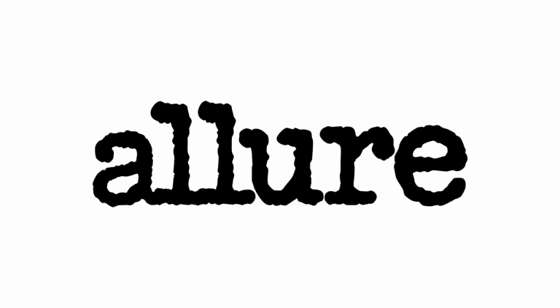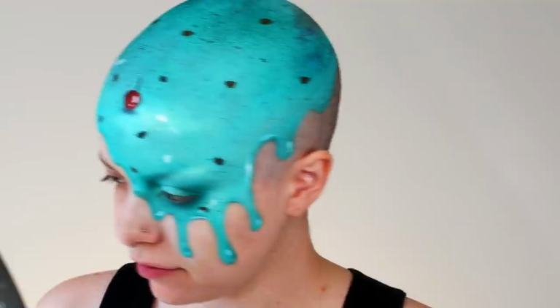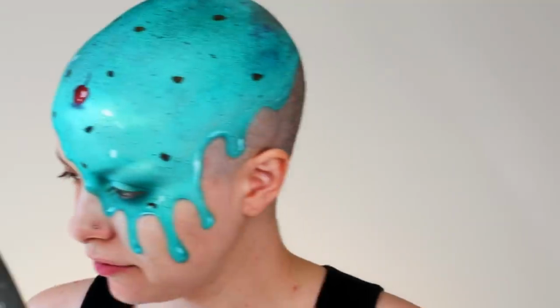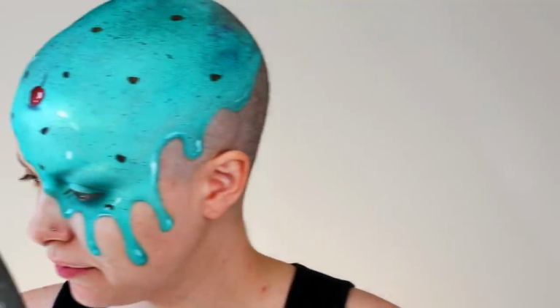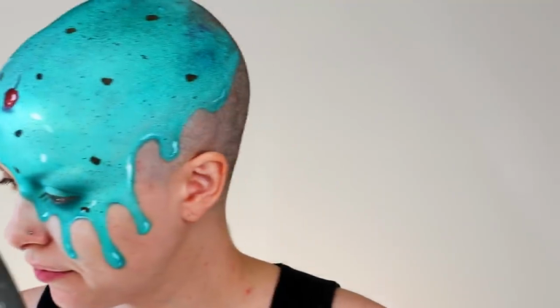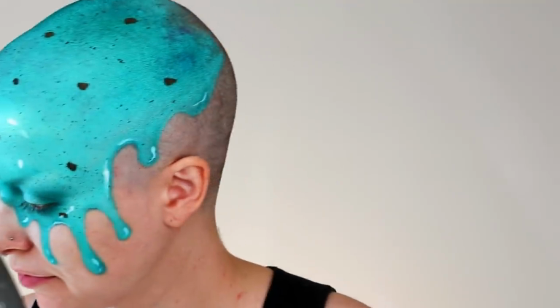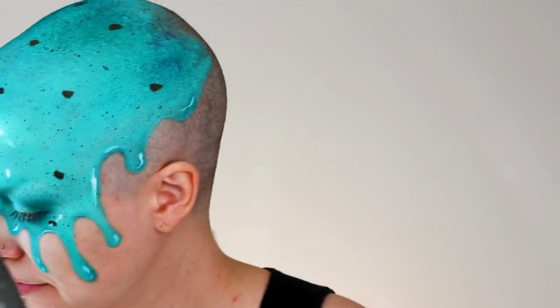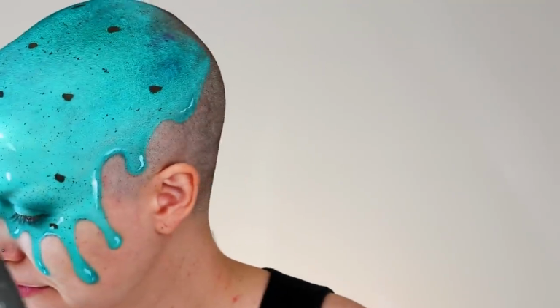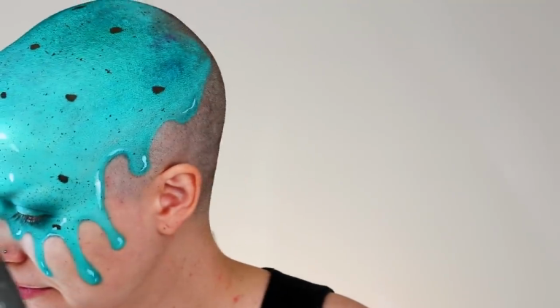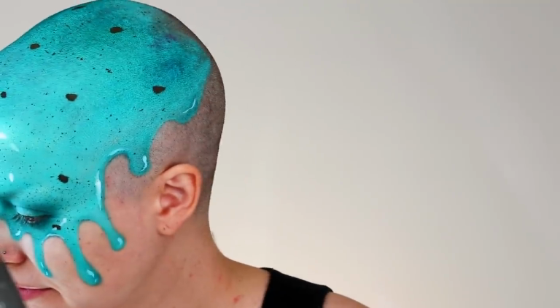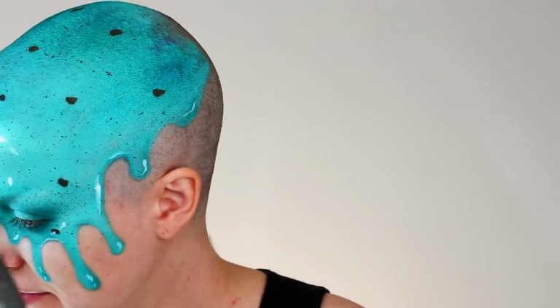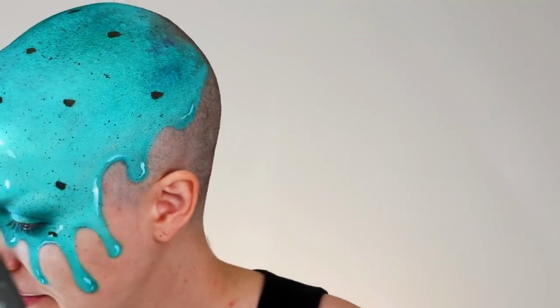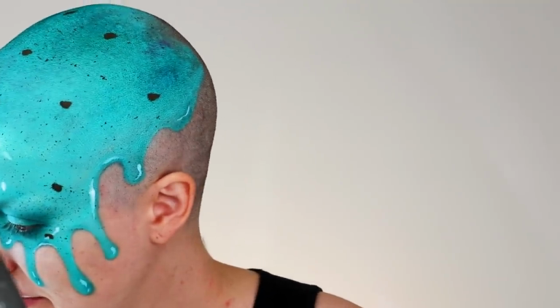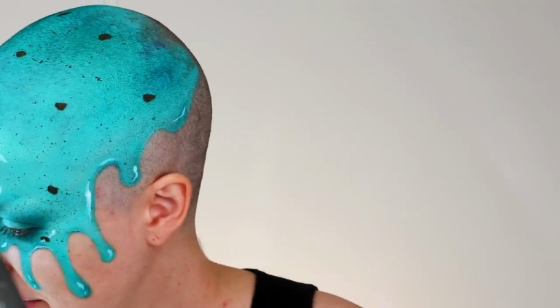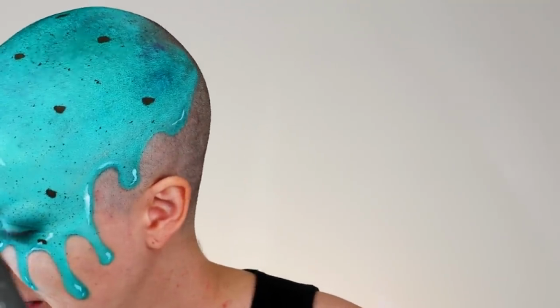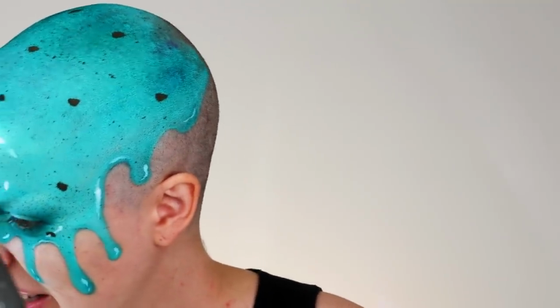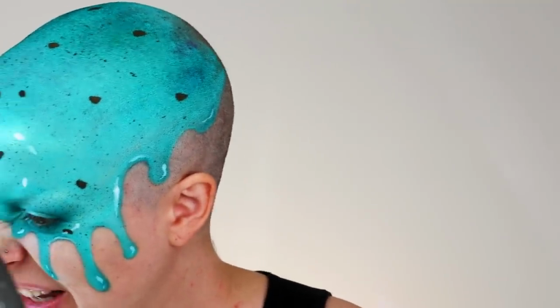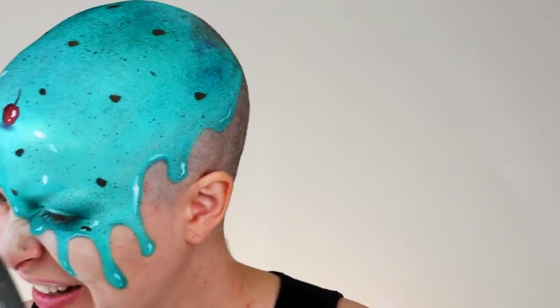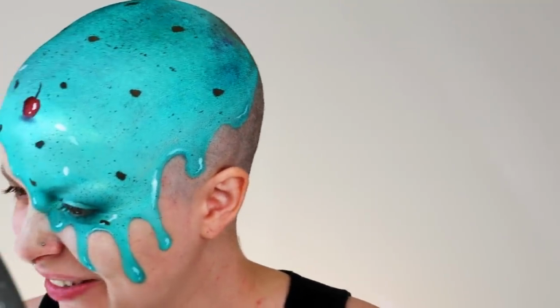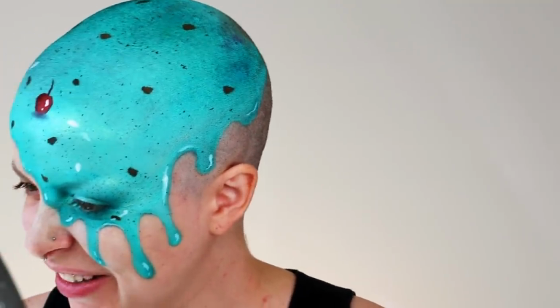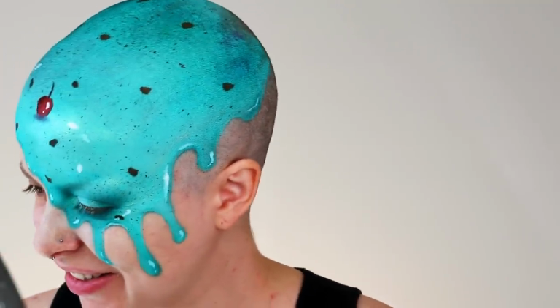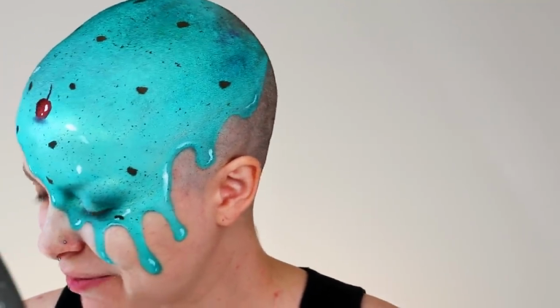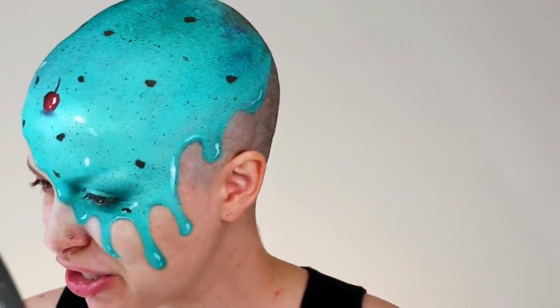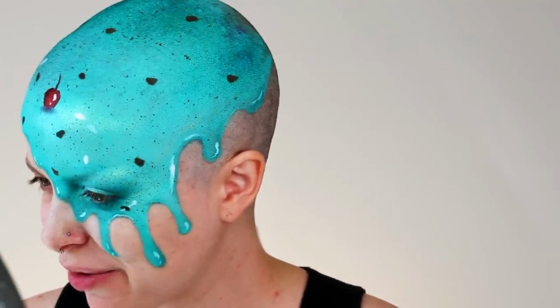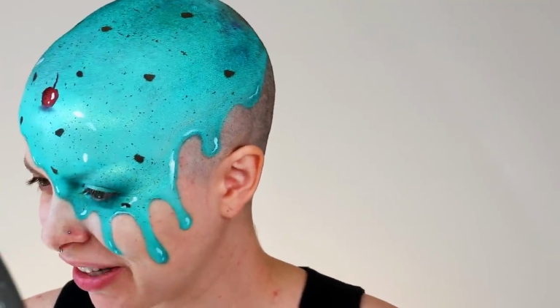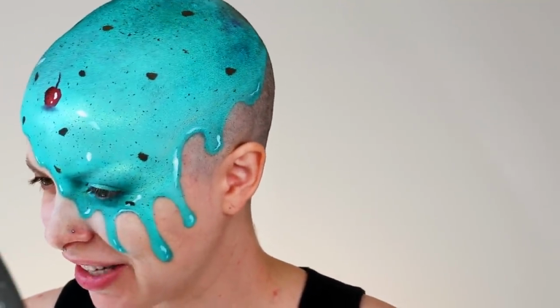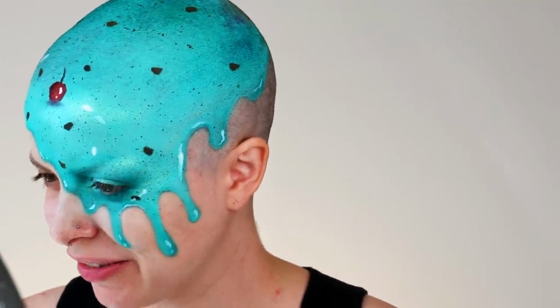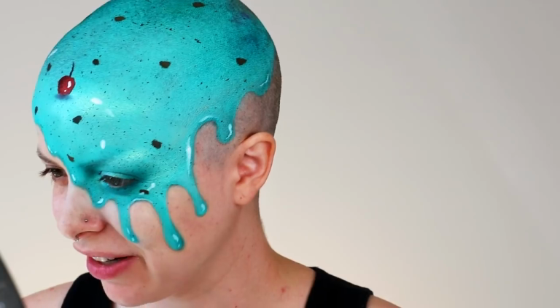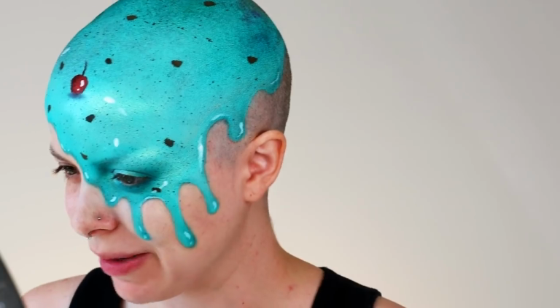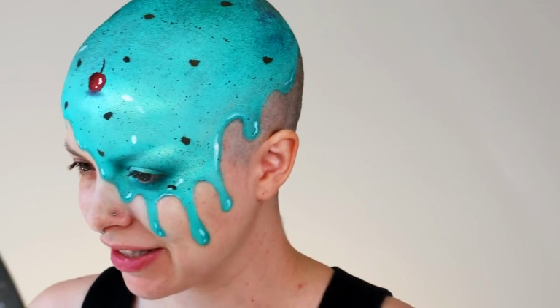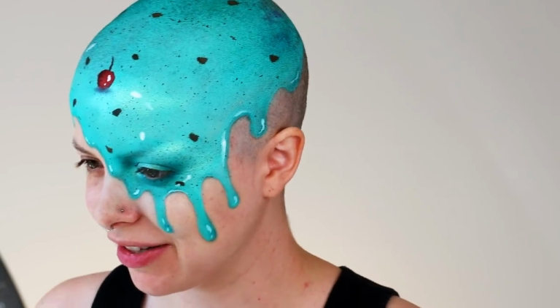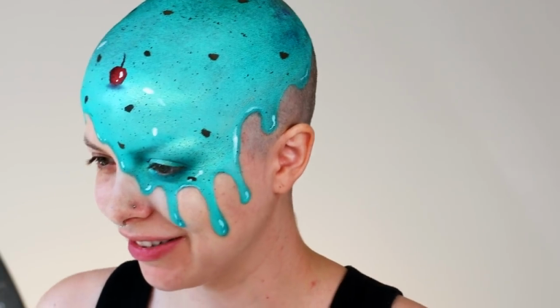It's probably hard to wash off at the end of the day too. Yeah, it kind of is — my shower gets very messy.